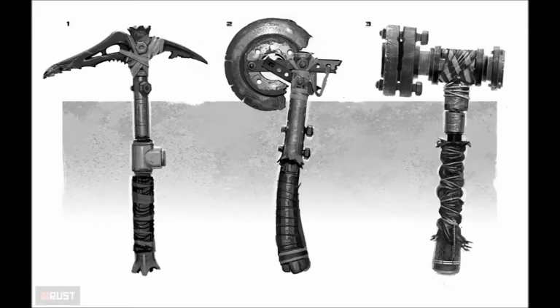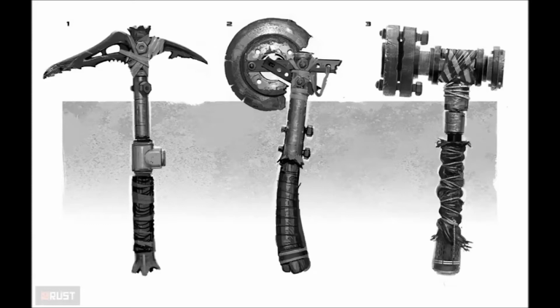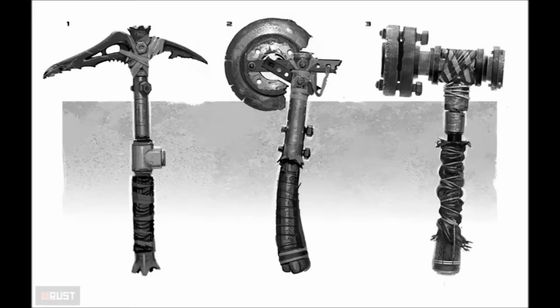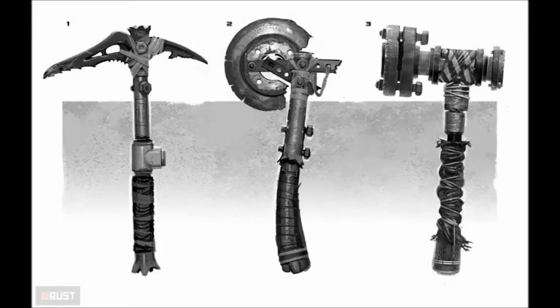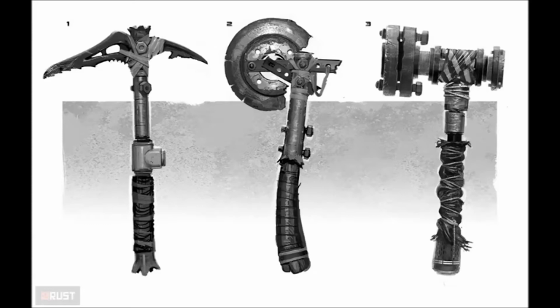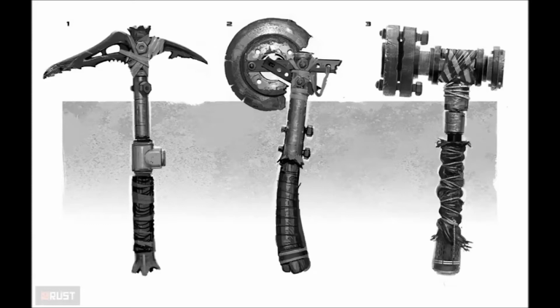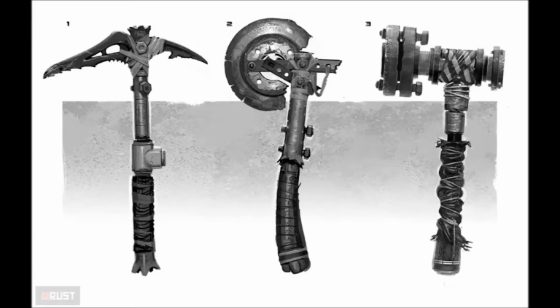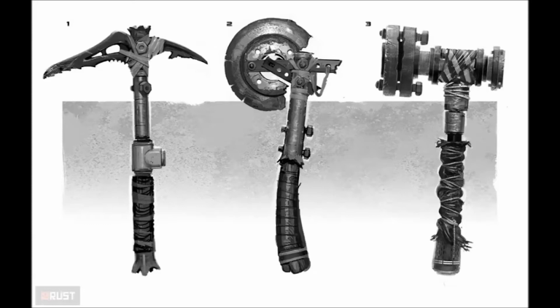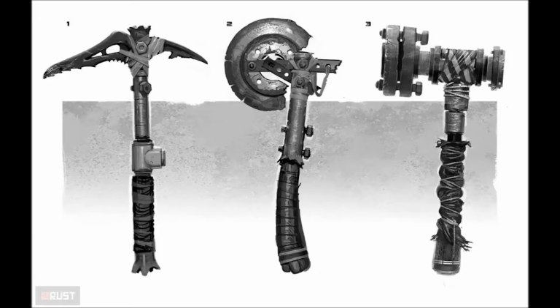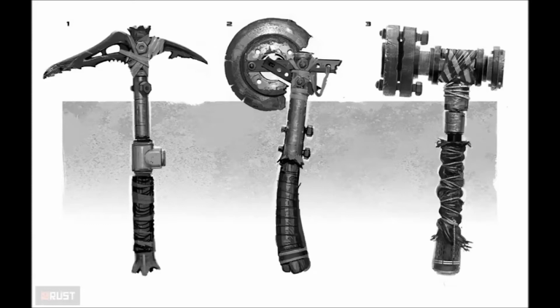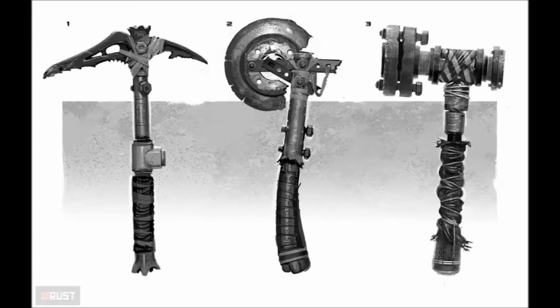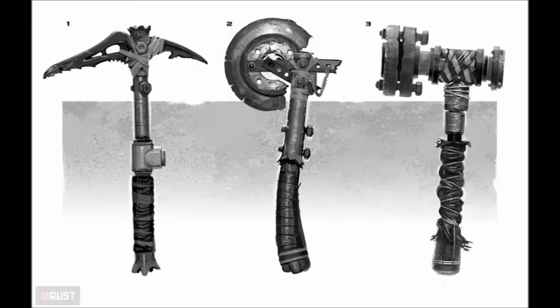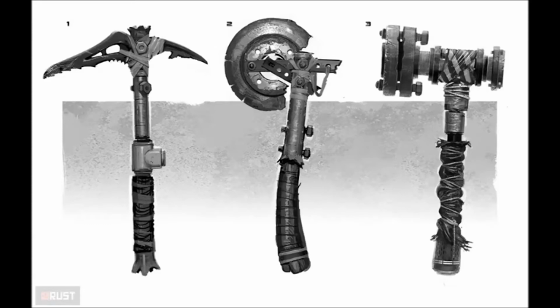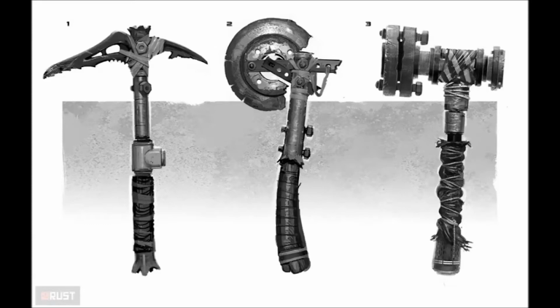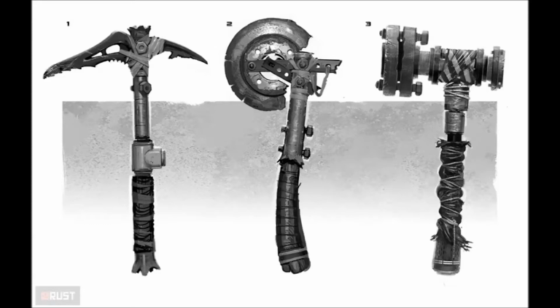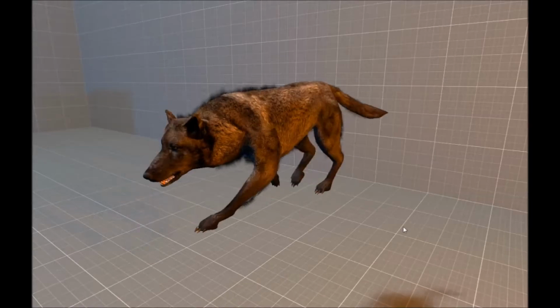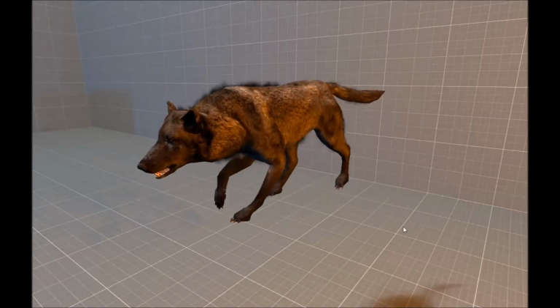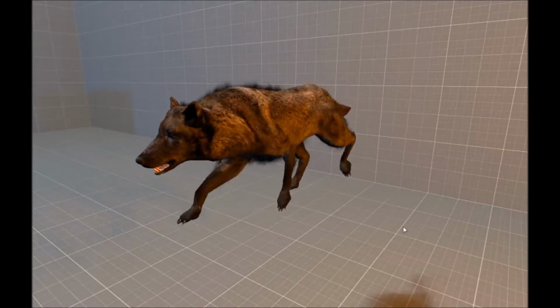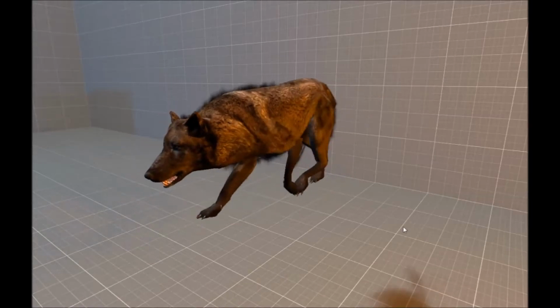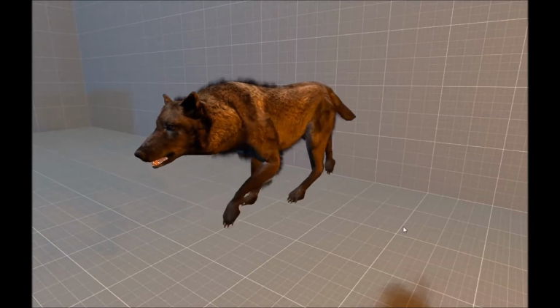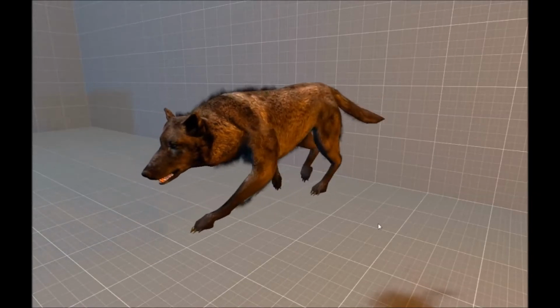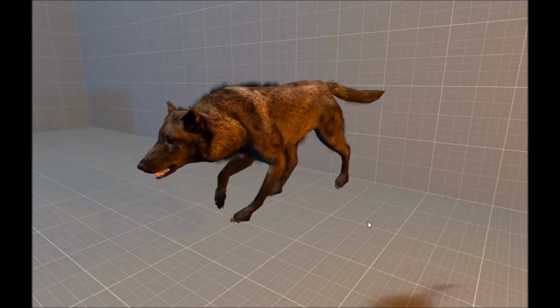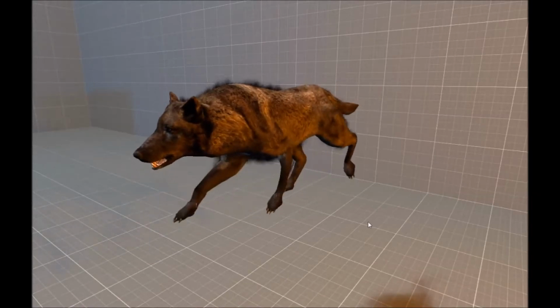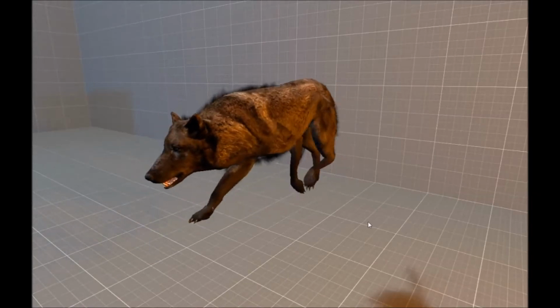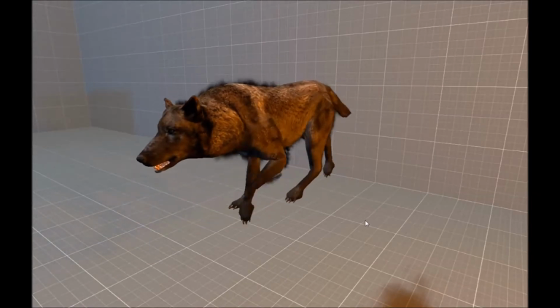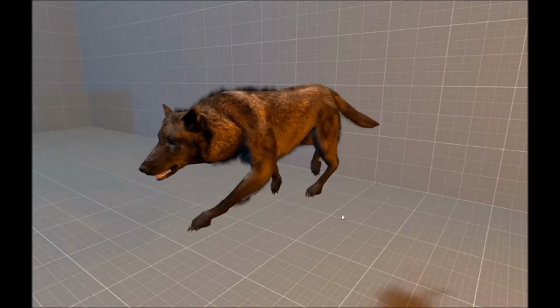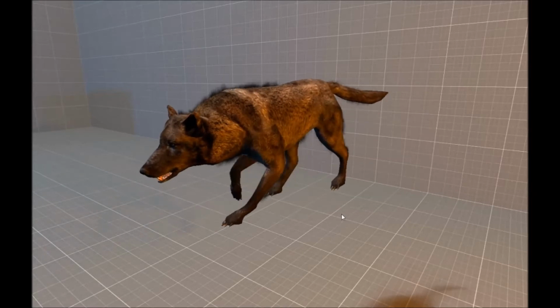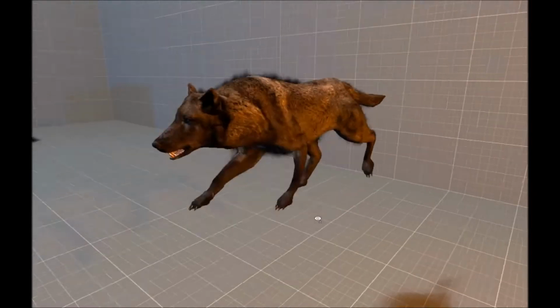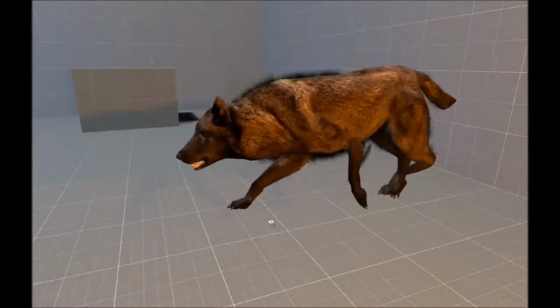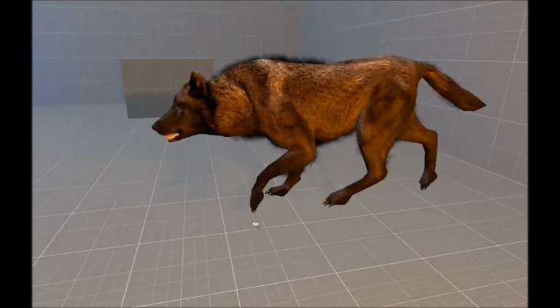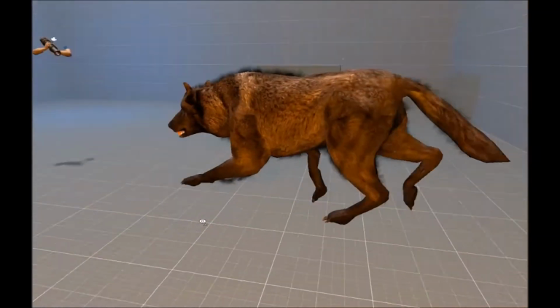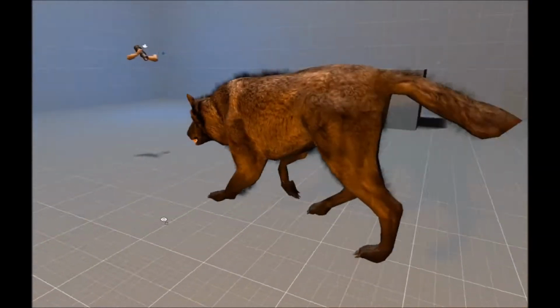Here is the pickaxe — it has a pickaxe, an axe, and a hammer. It's all concept art and it looks pretty awesome. Here is the new wolf — it's all redesigned.